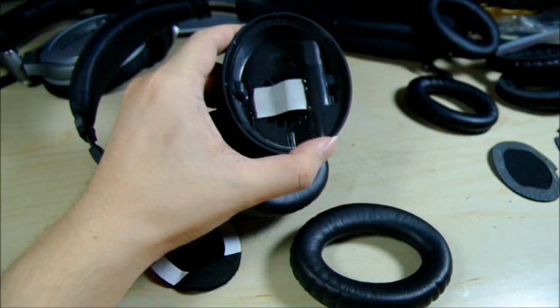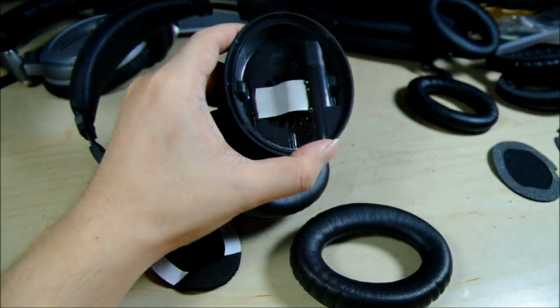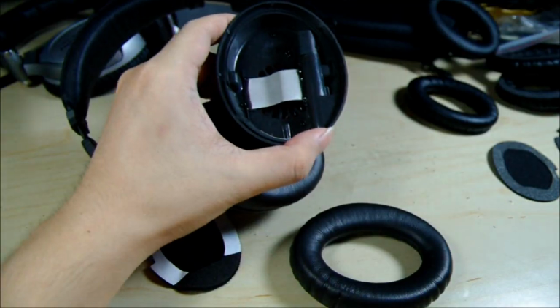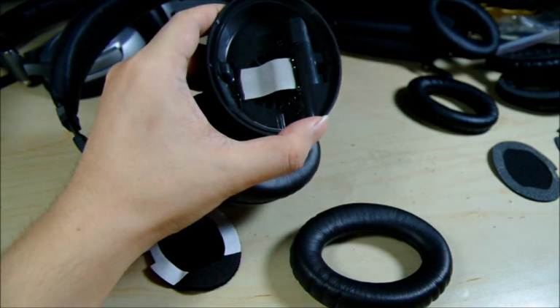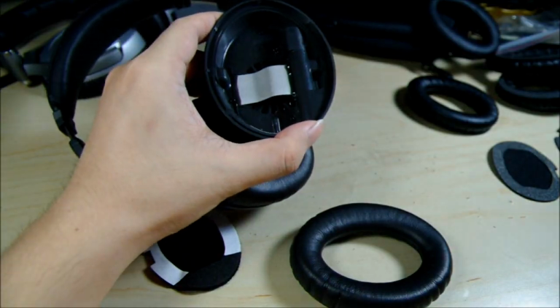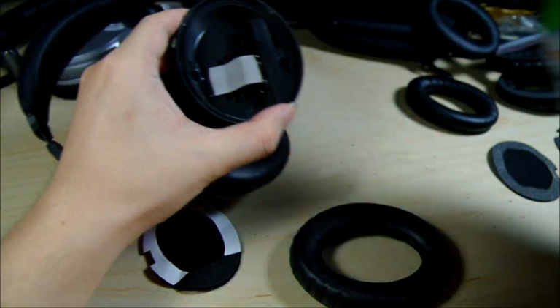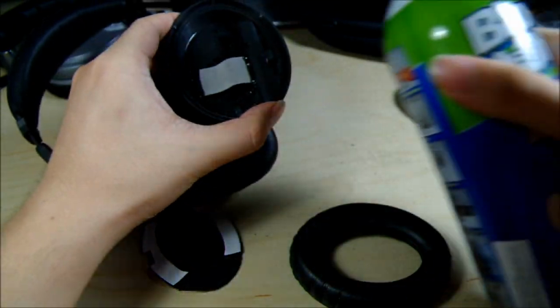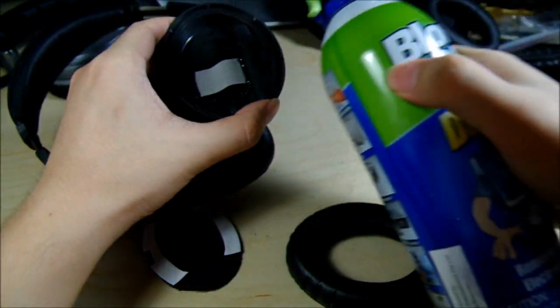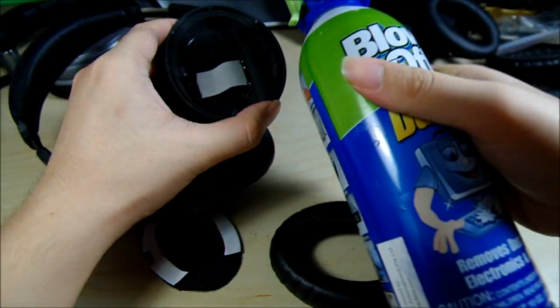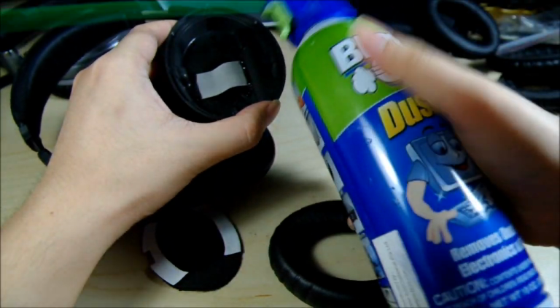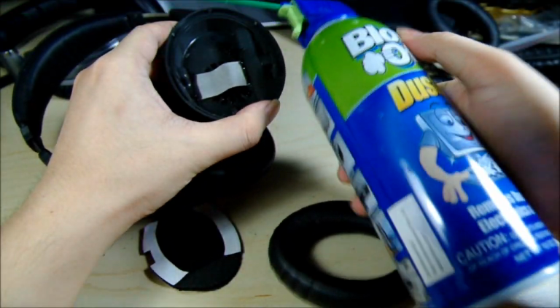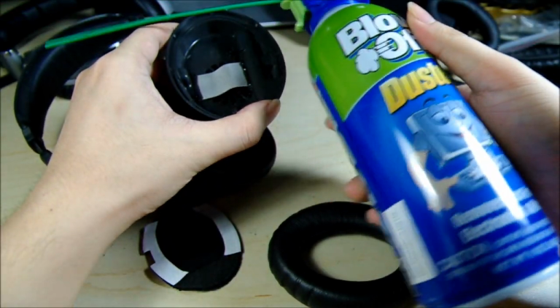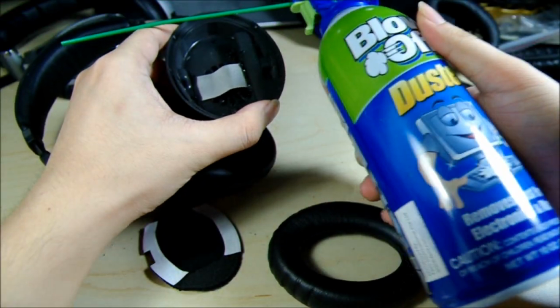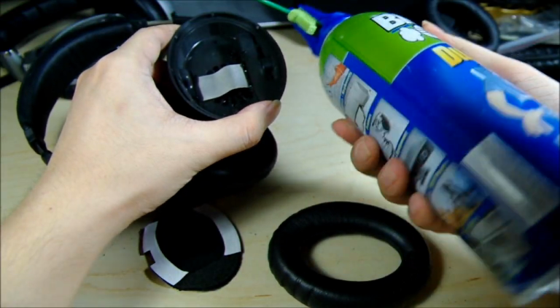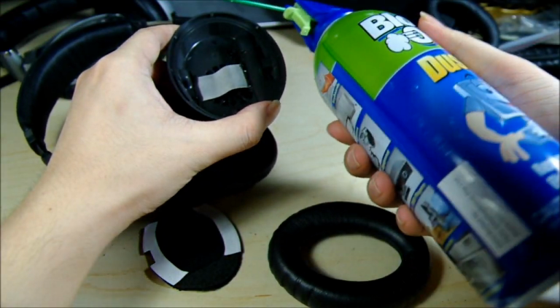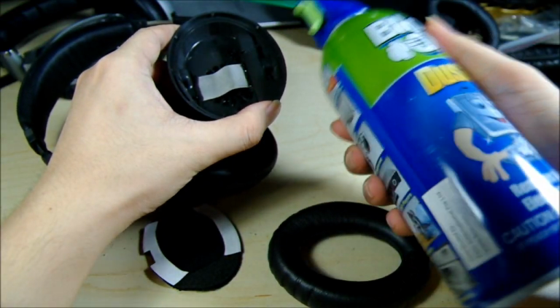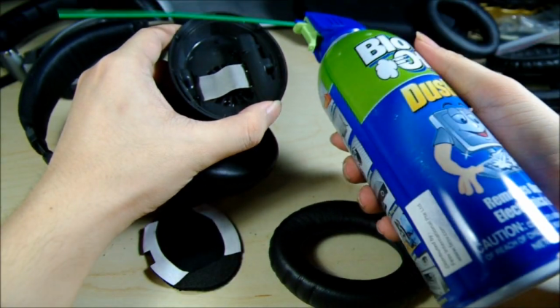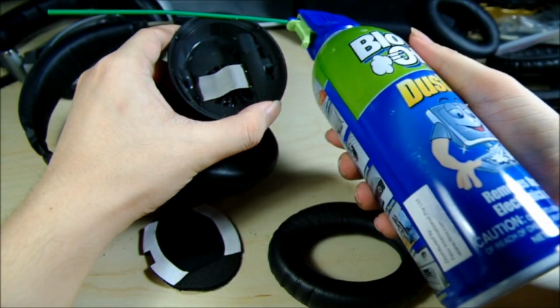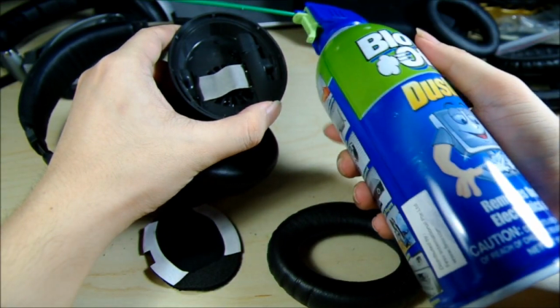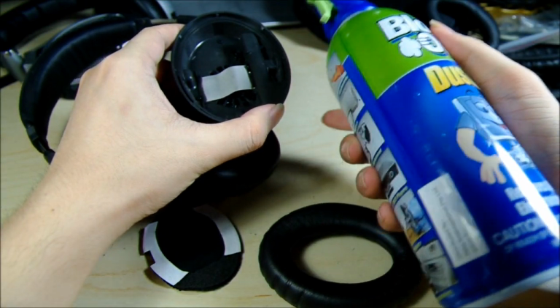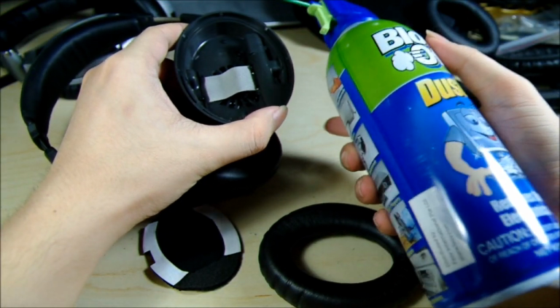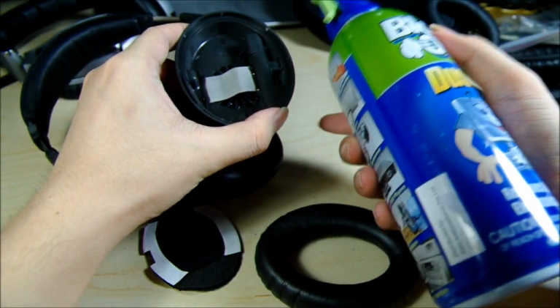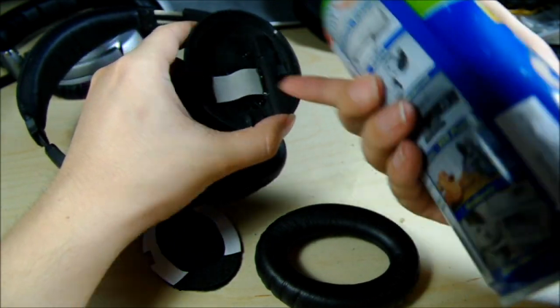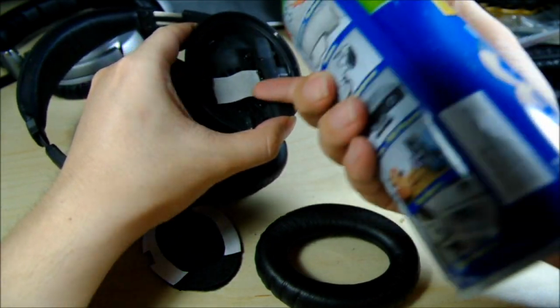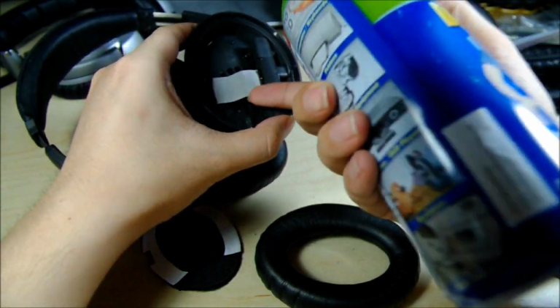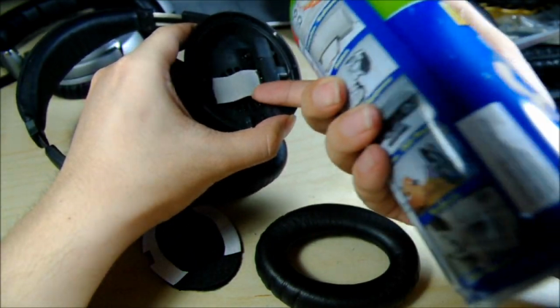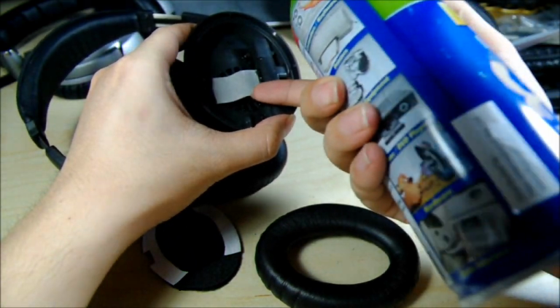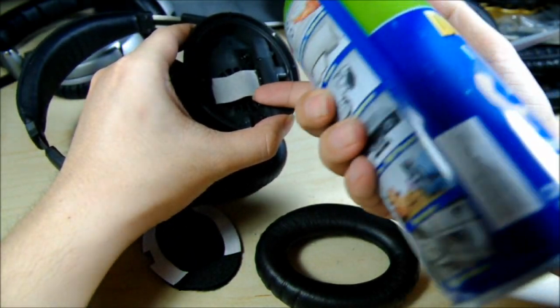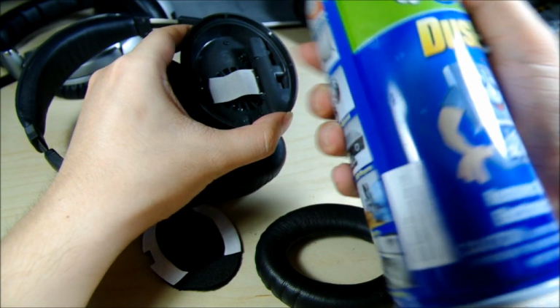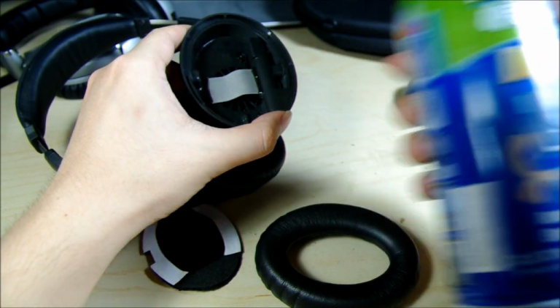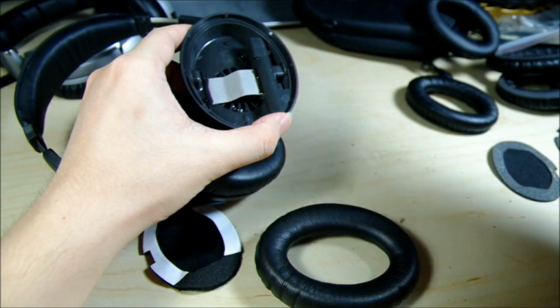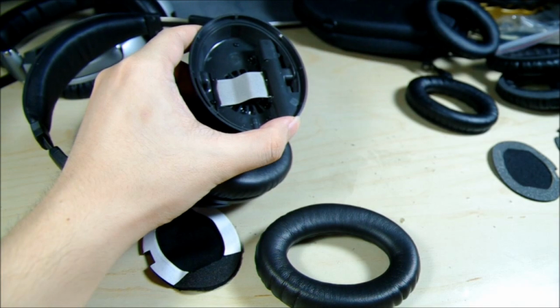Don't use something like this — this will permanently damage your headphones.